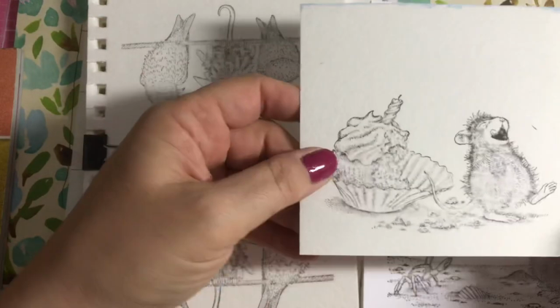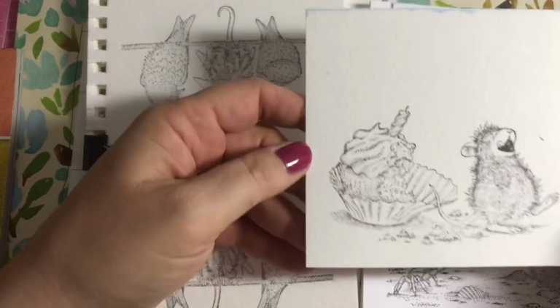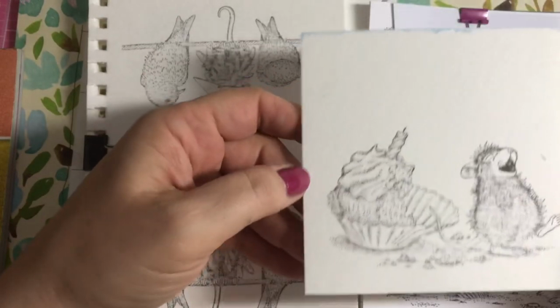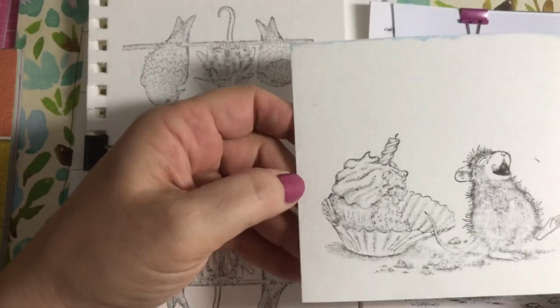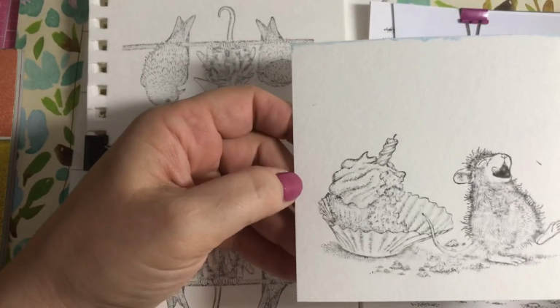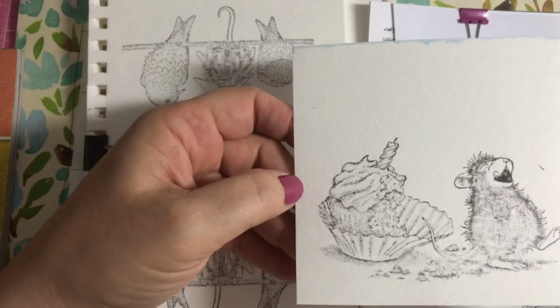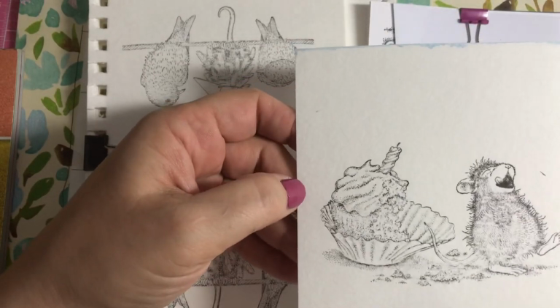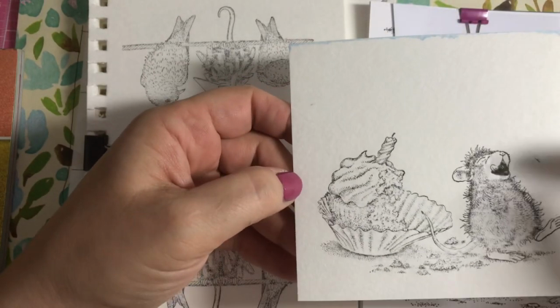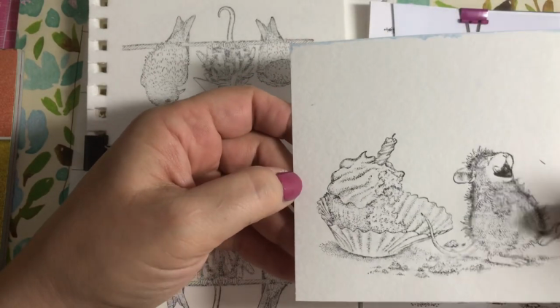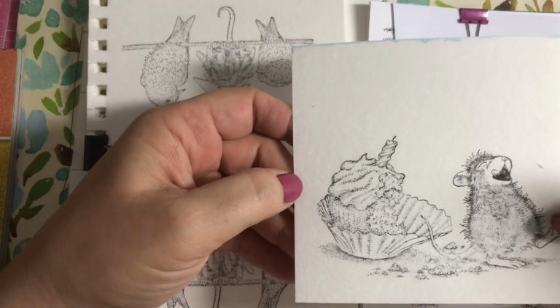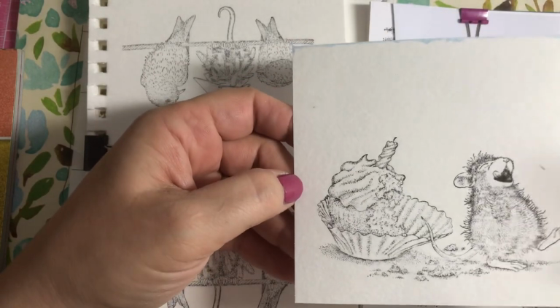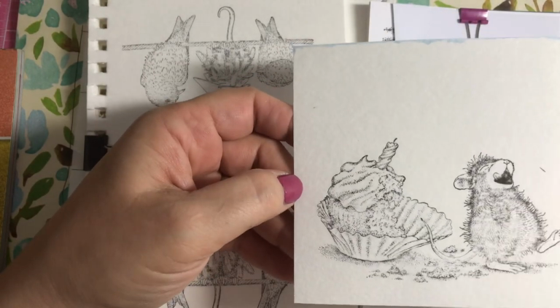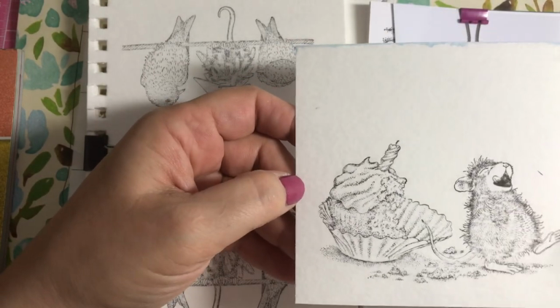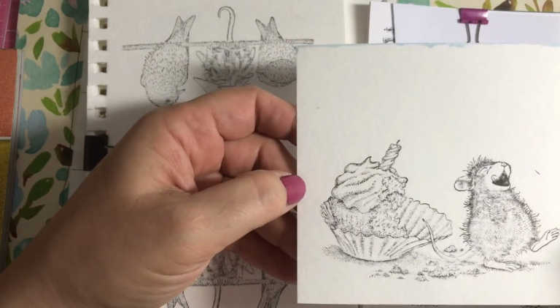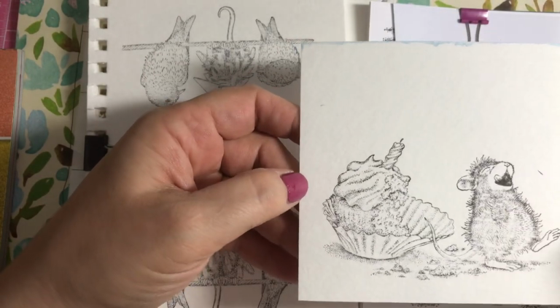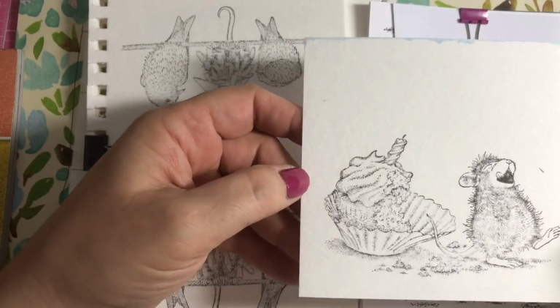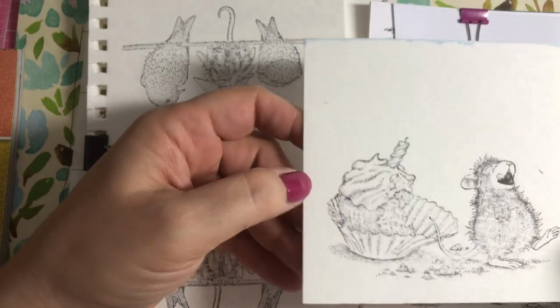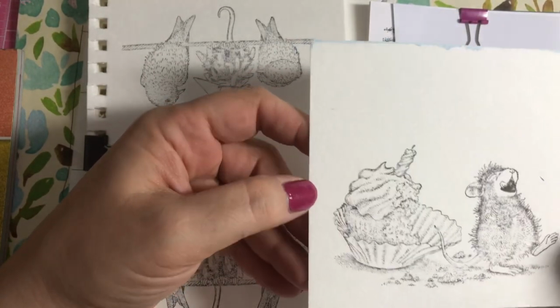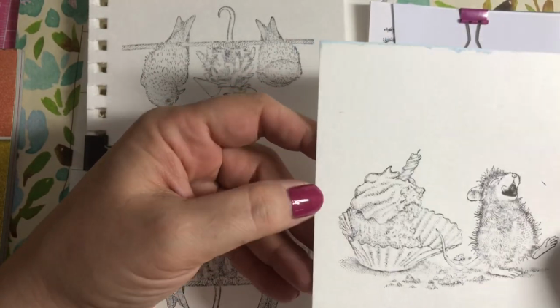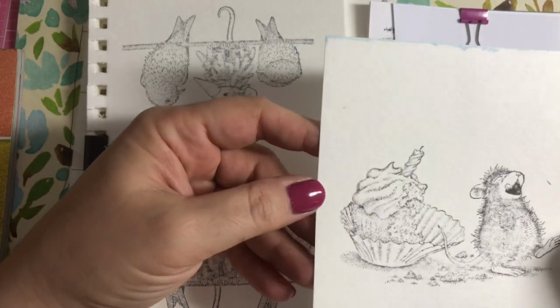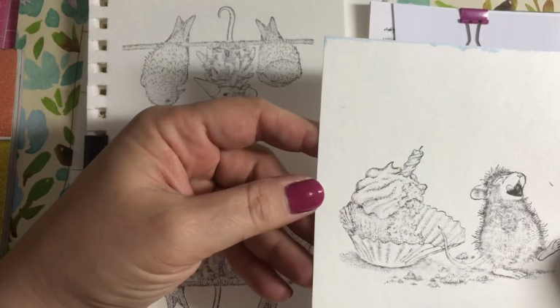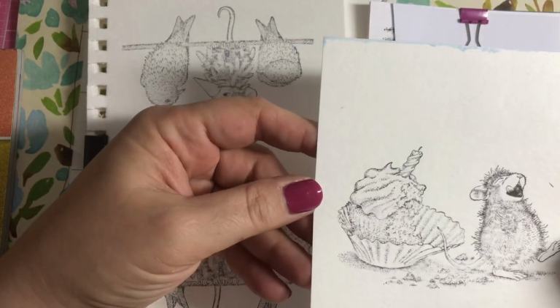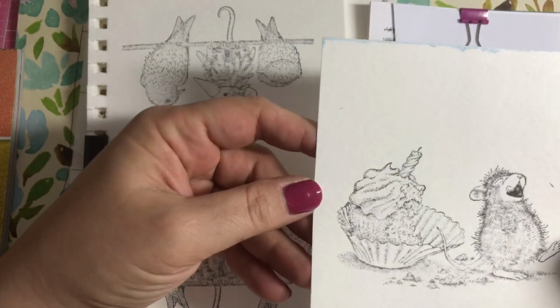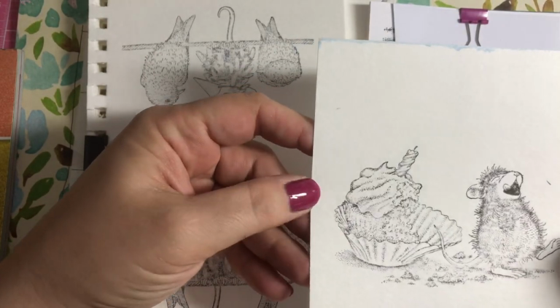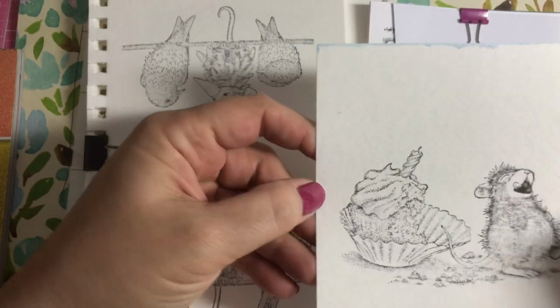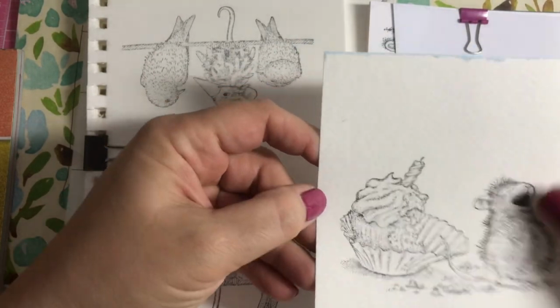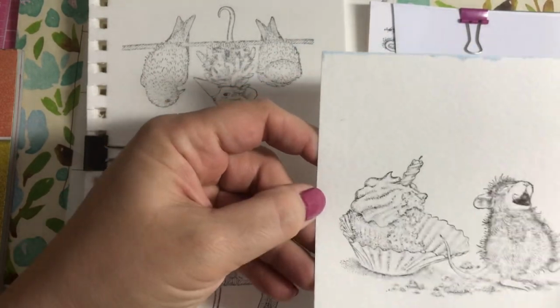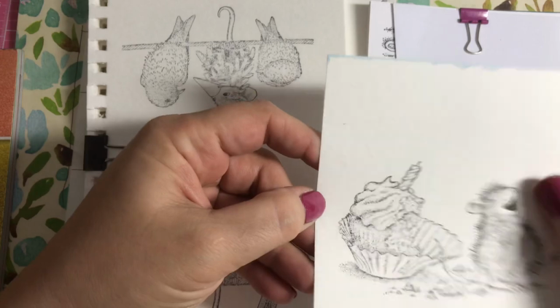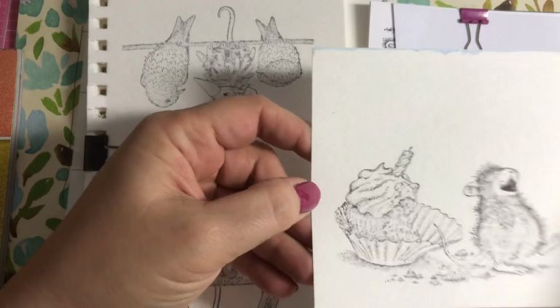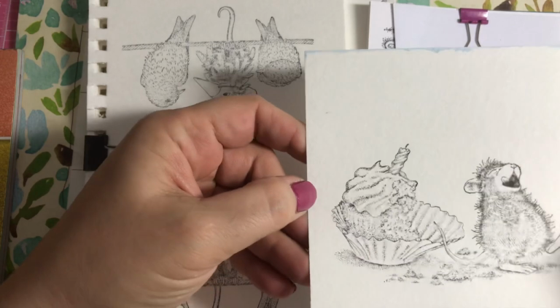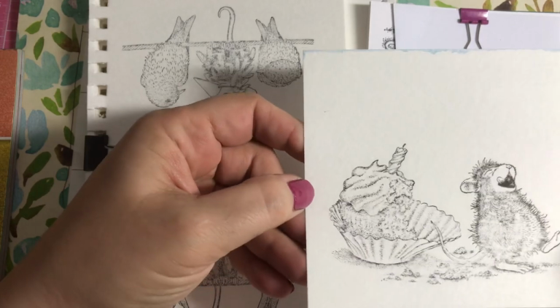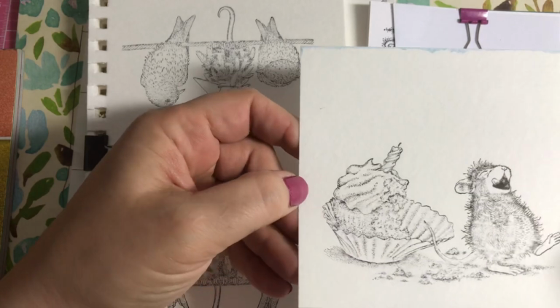Here are some of the other stamped images. For that particular stamp set I stamped two to a page, so I have a second one if I want to use it.